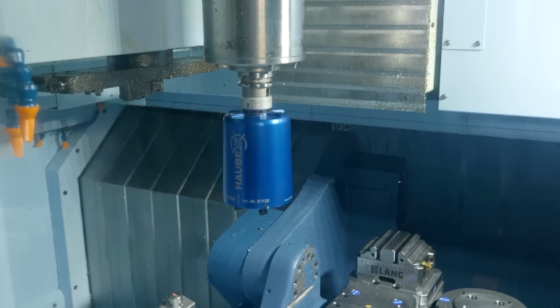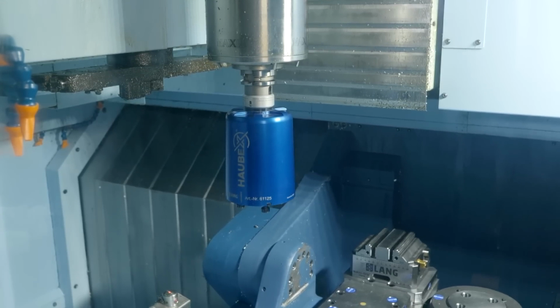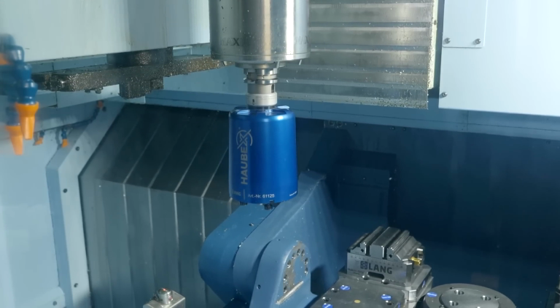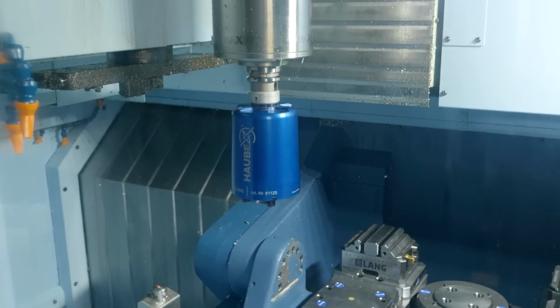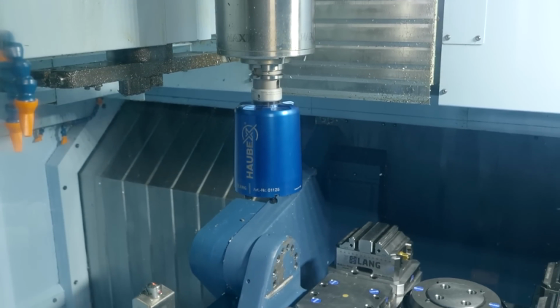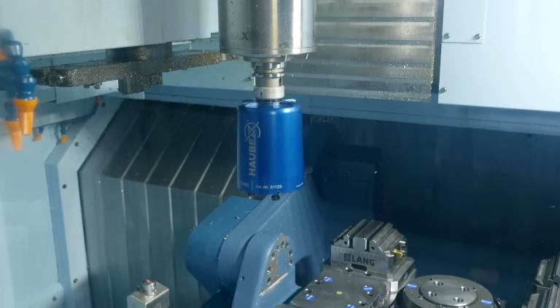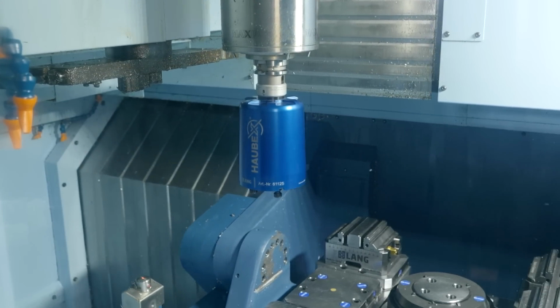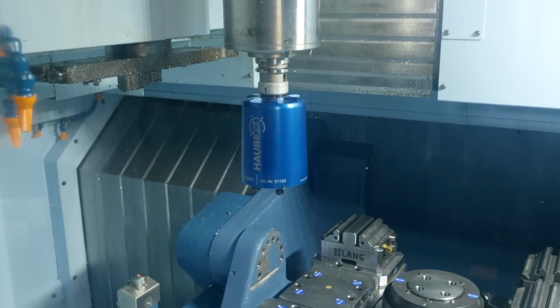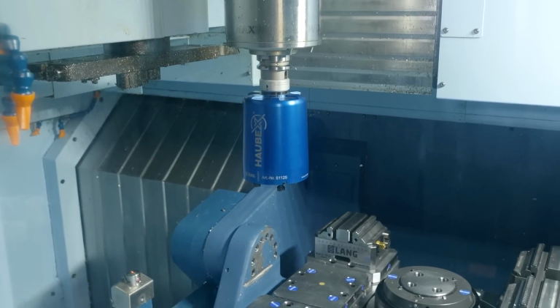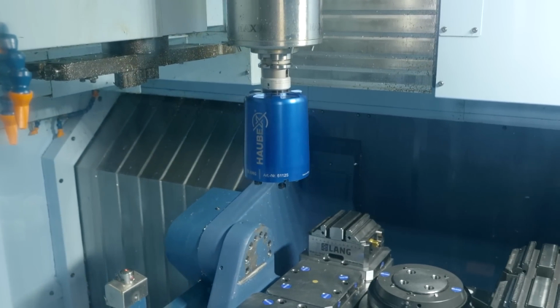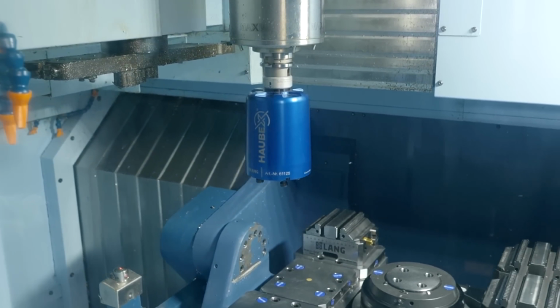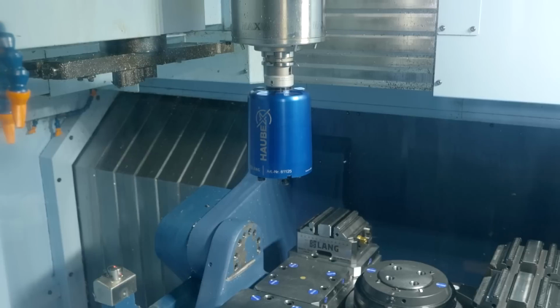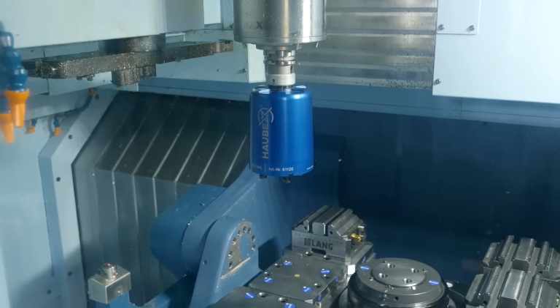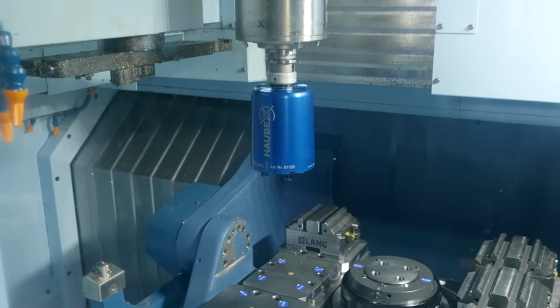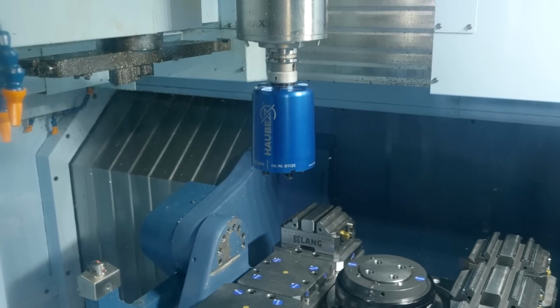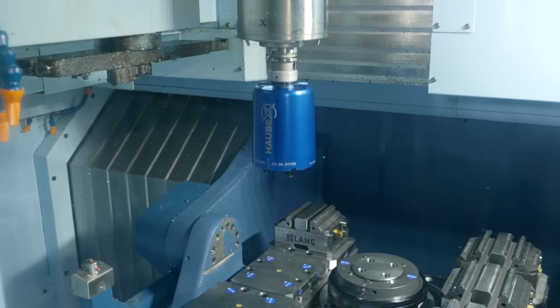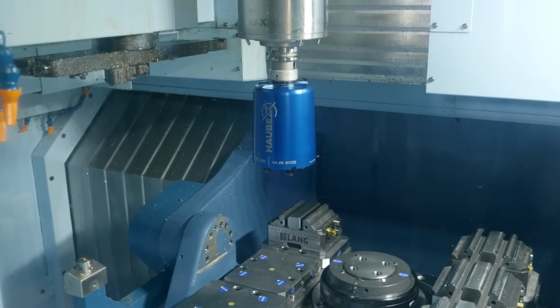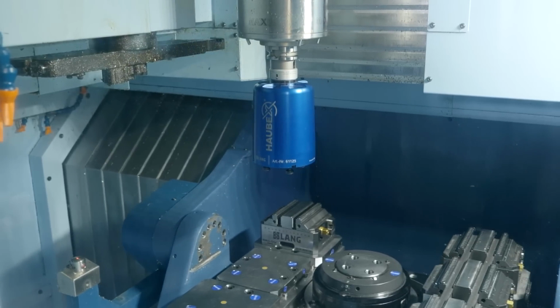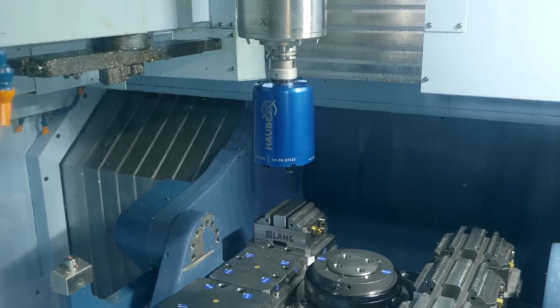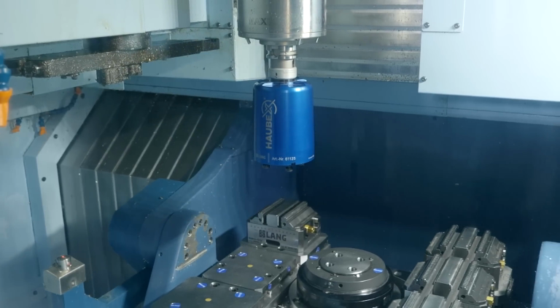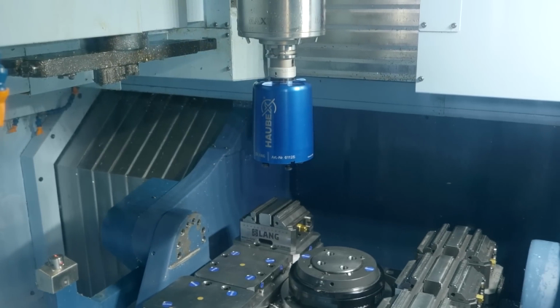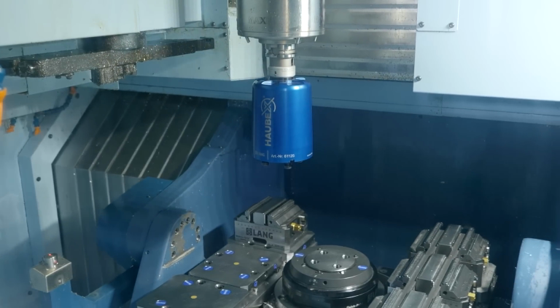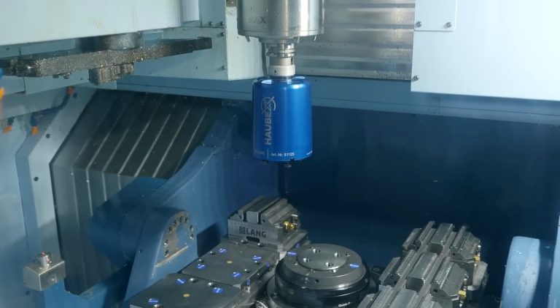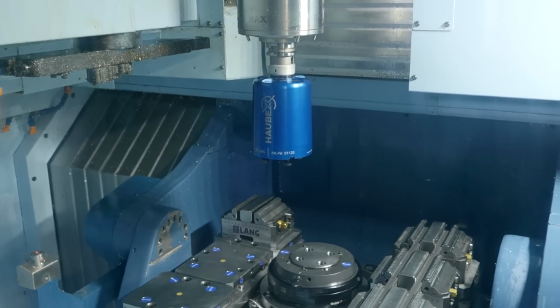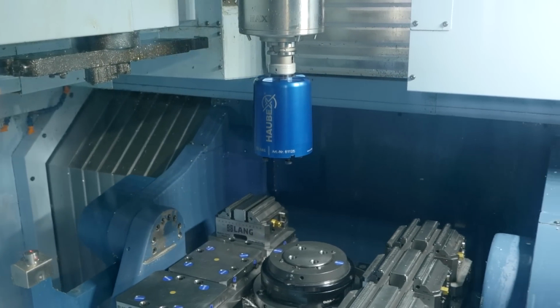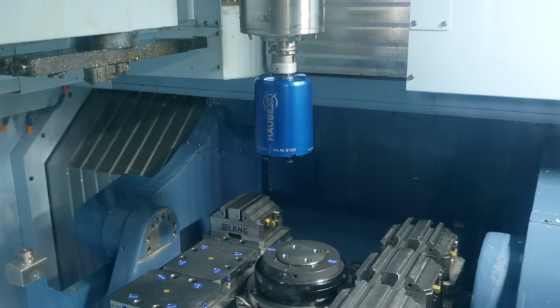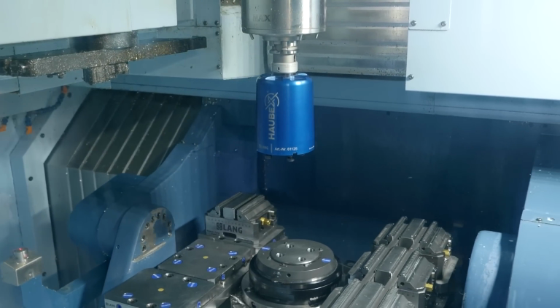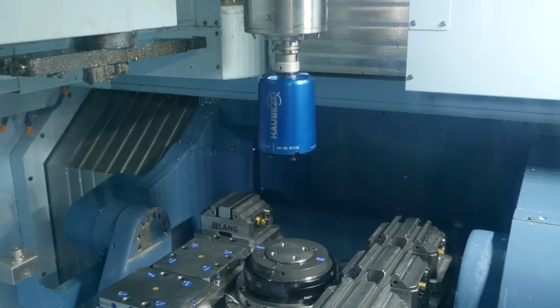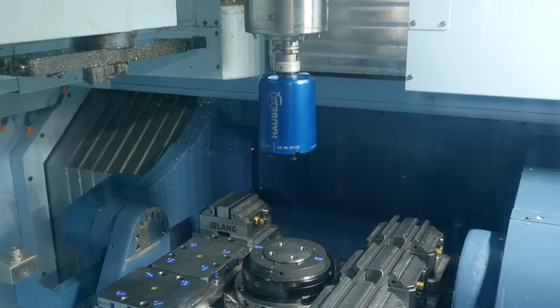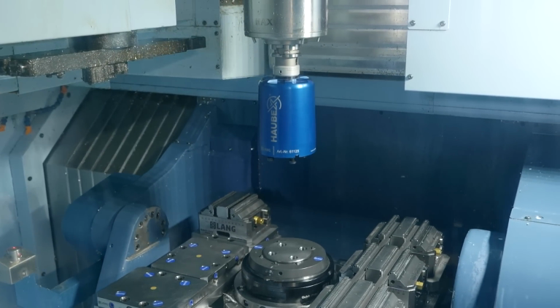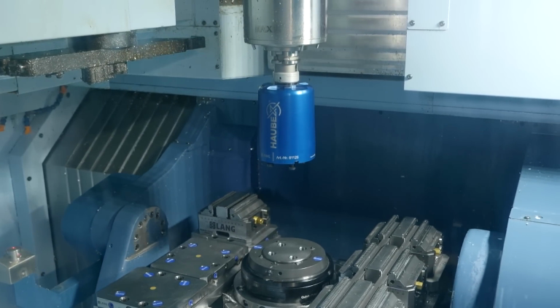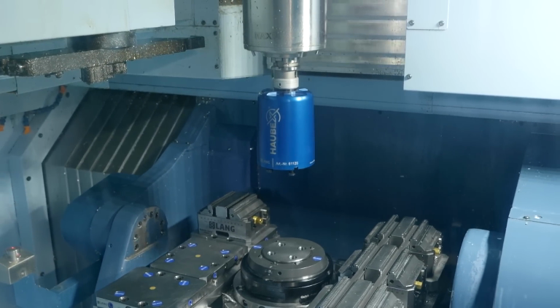Bring it in, push it onto the table, rotate it round, take it away and your part is left there to machine.